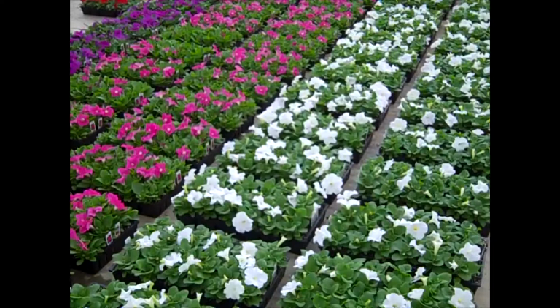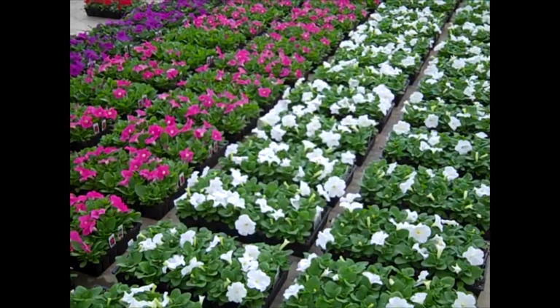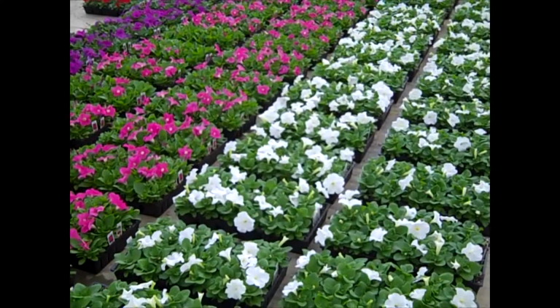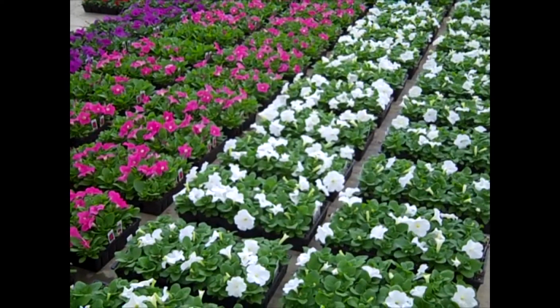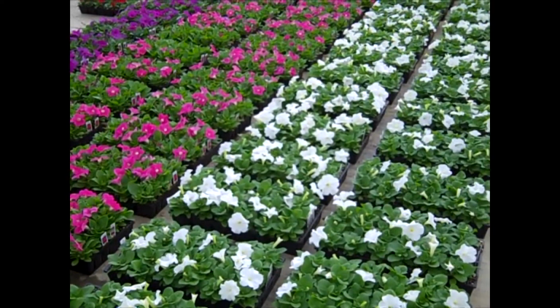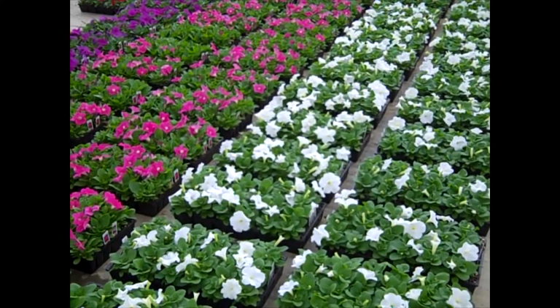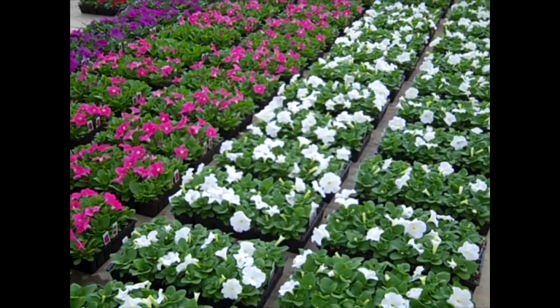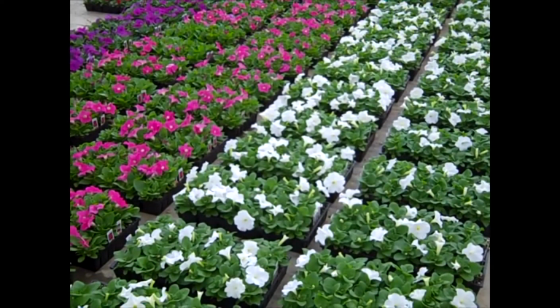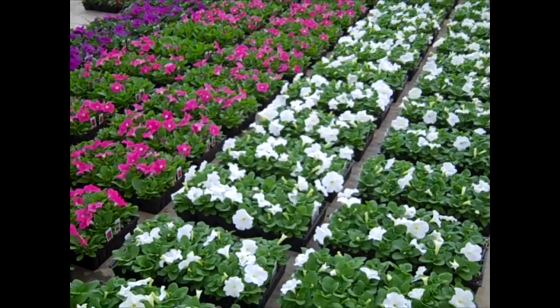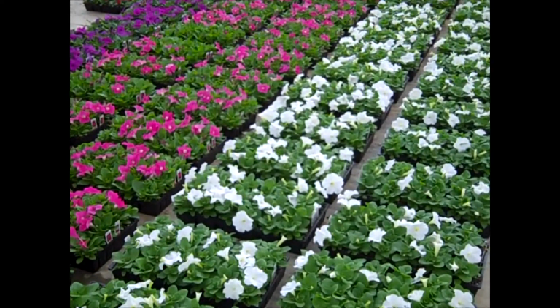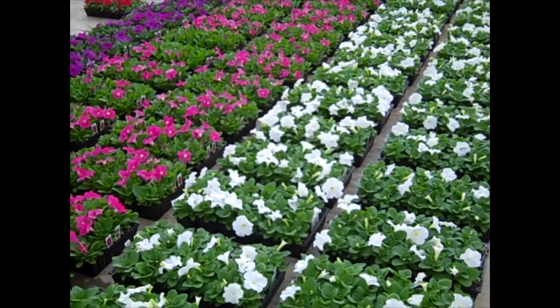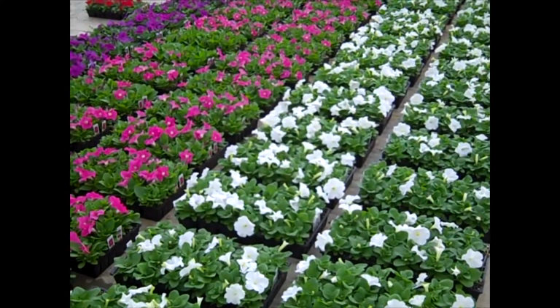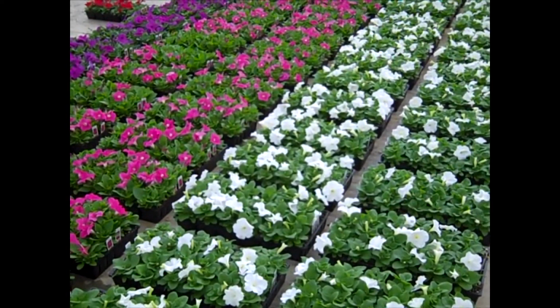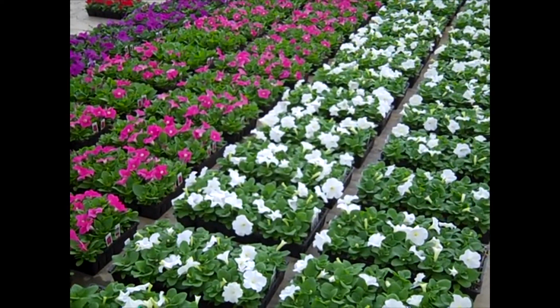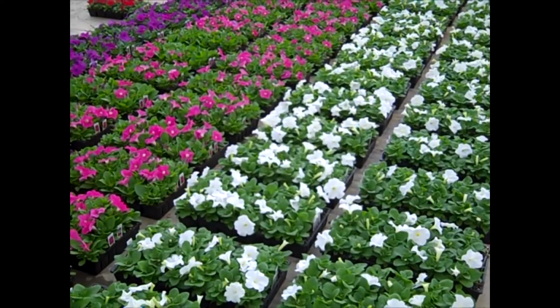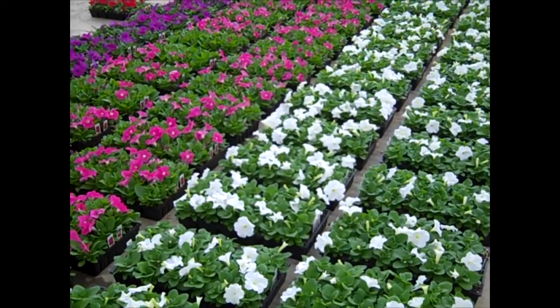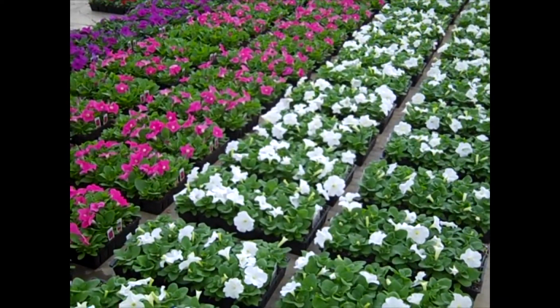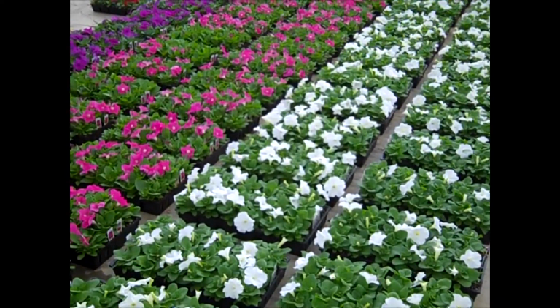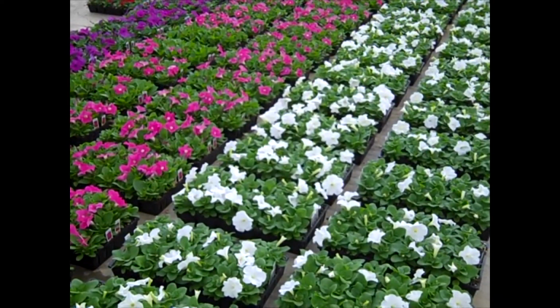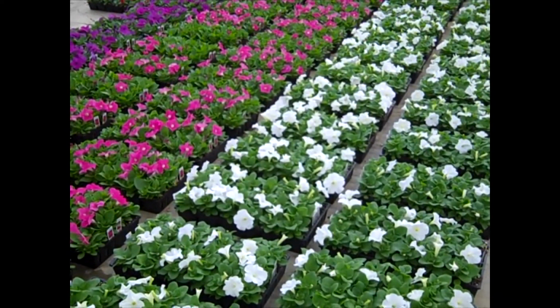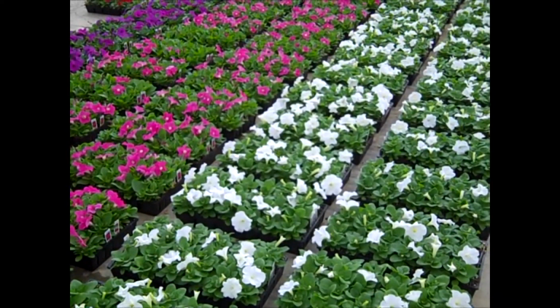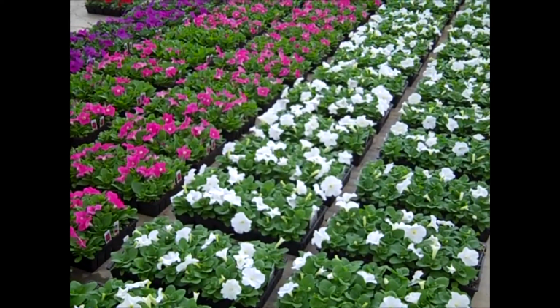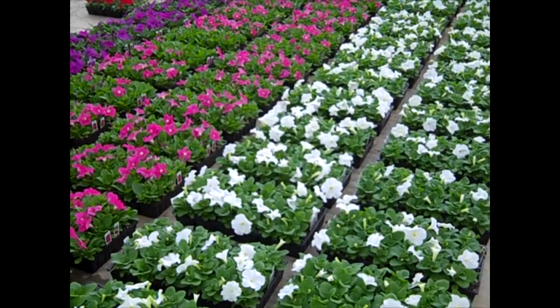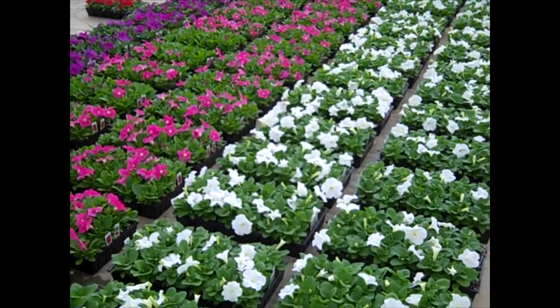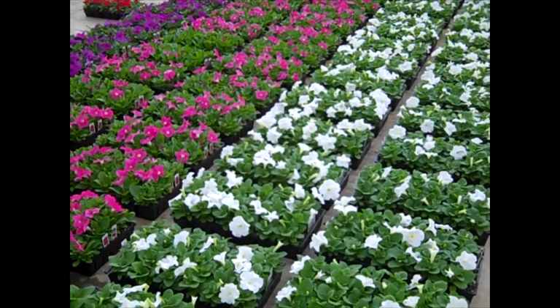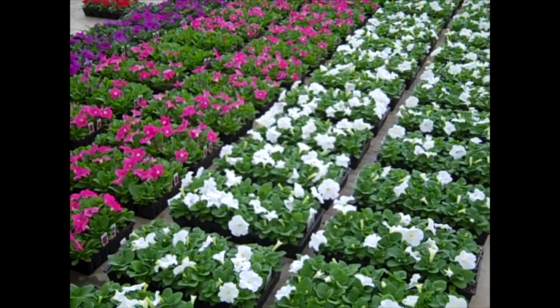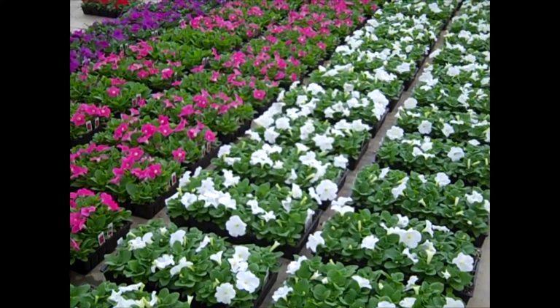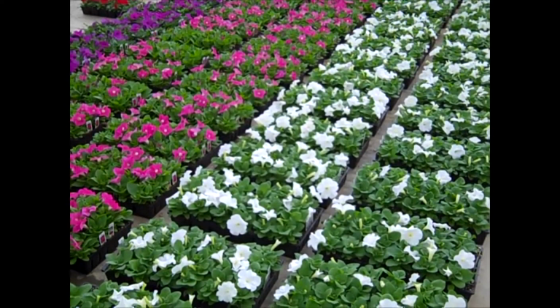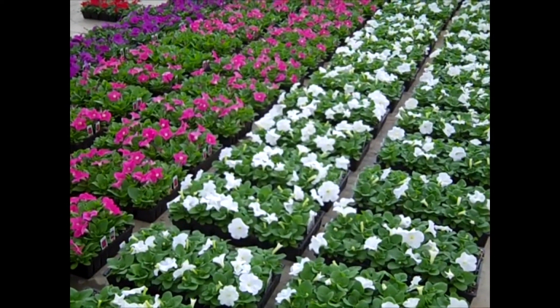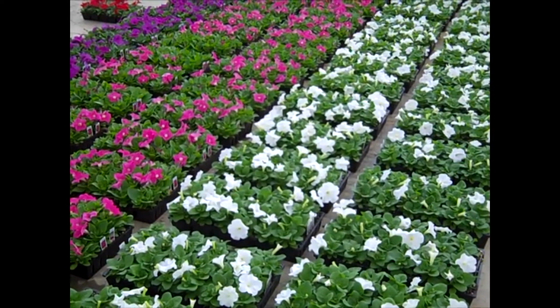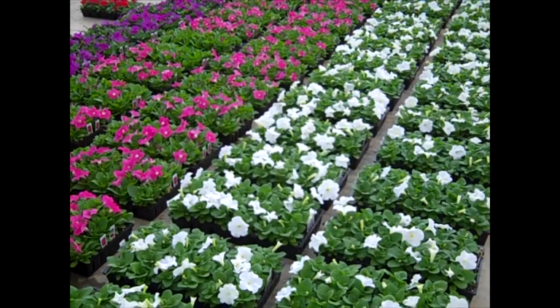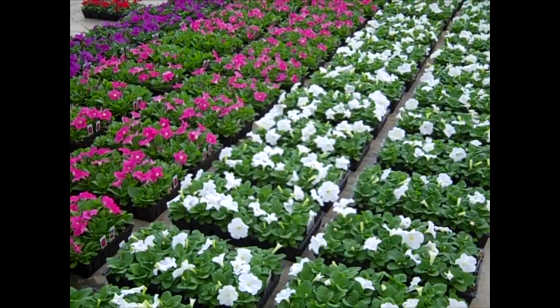Good morning. I'm in the Huron greenhouse. Let's take a walk through the greenhouse and look at the sensational color that's shipping this week.